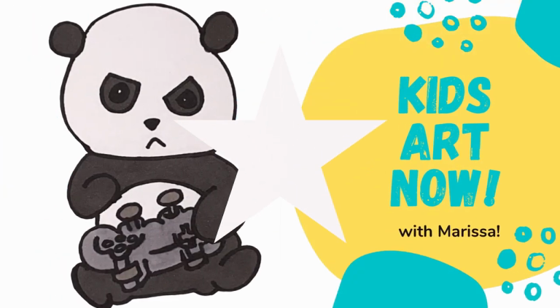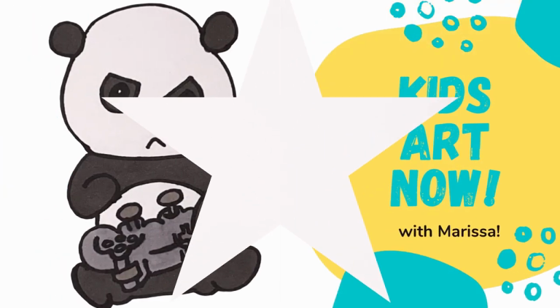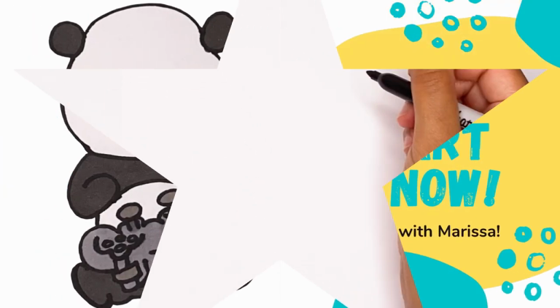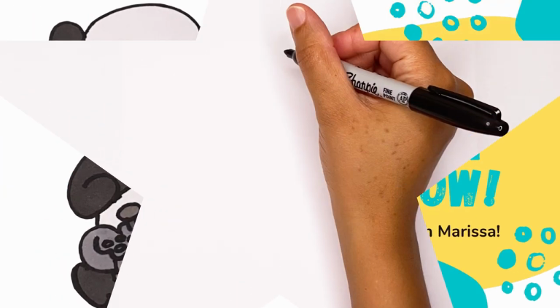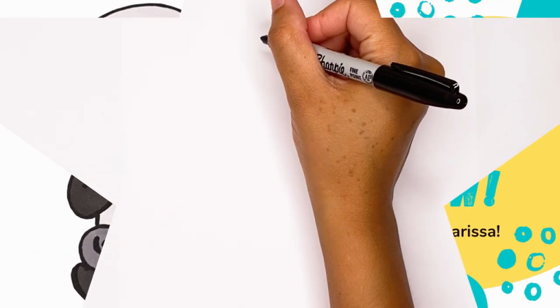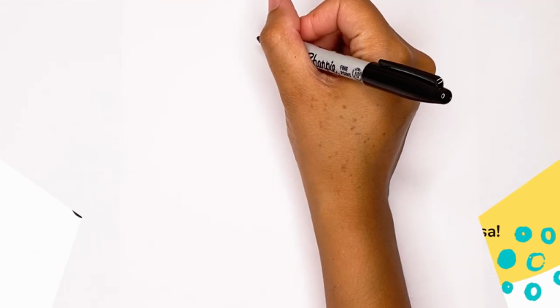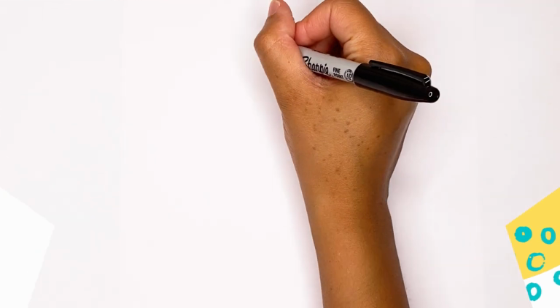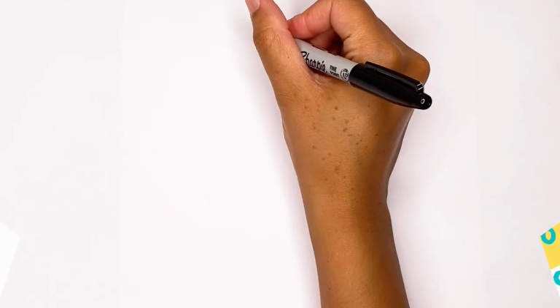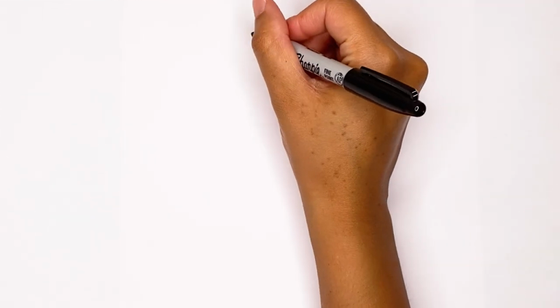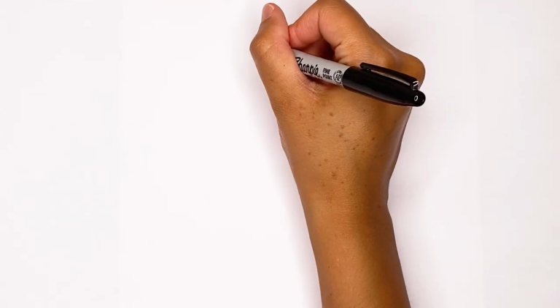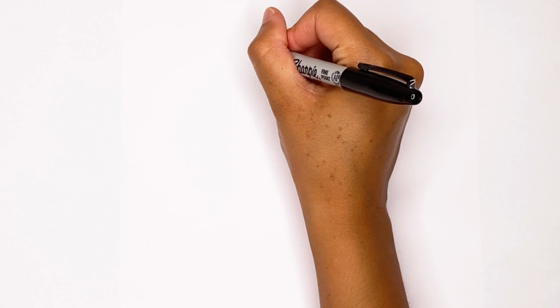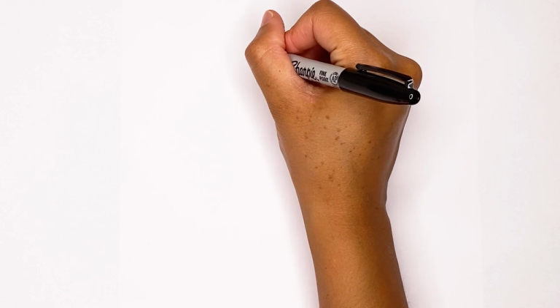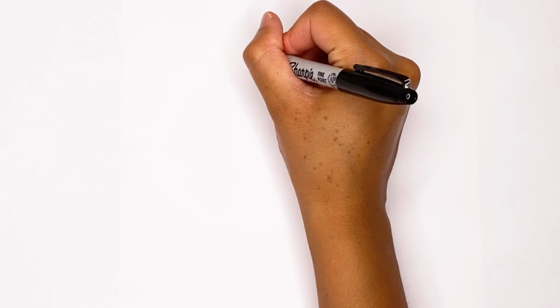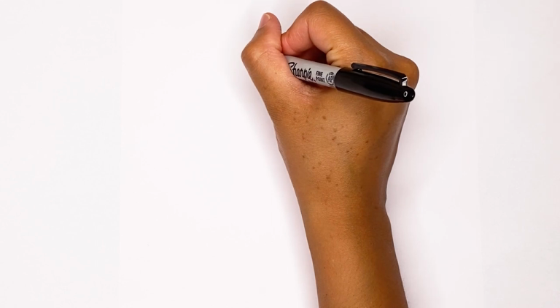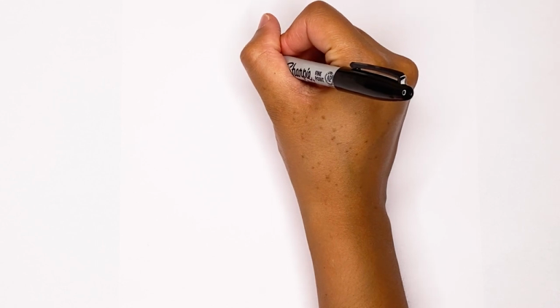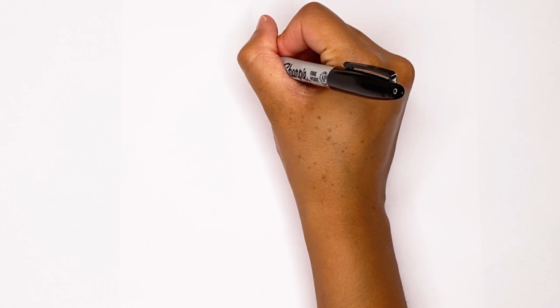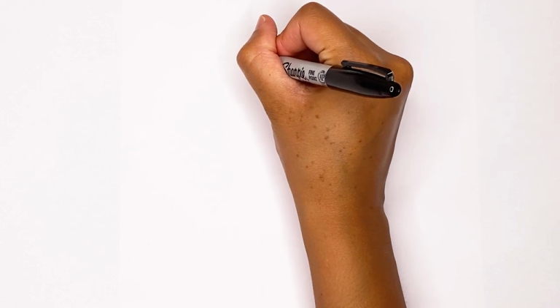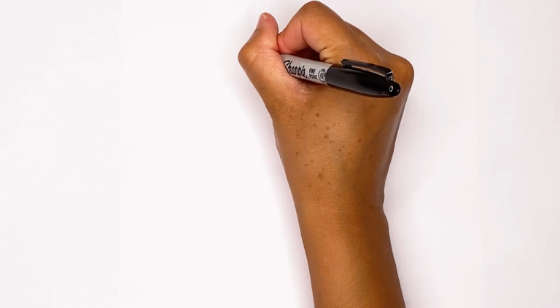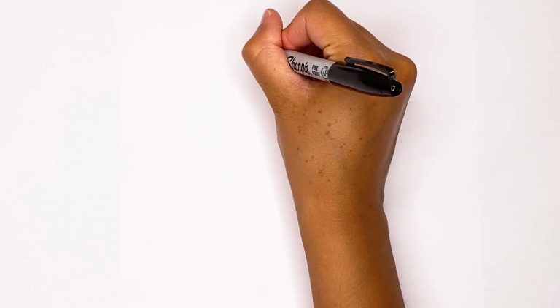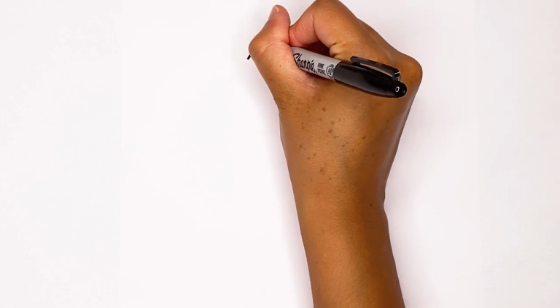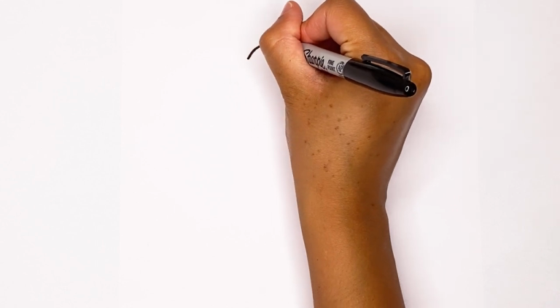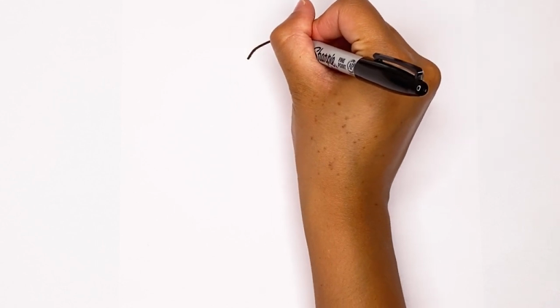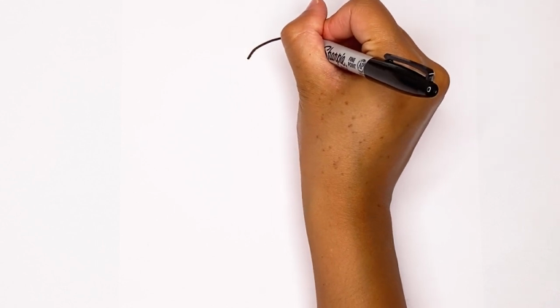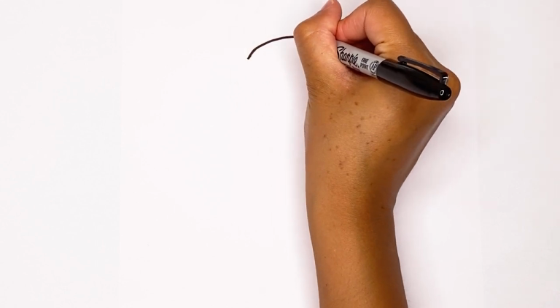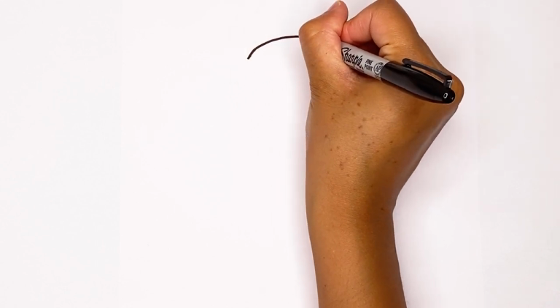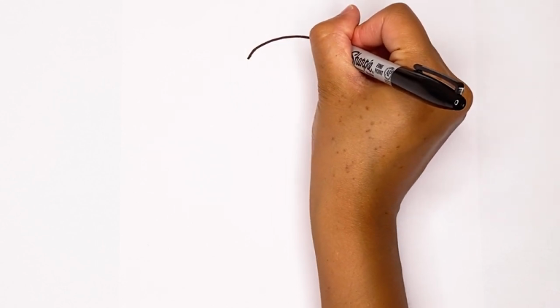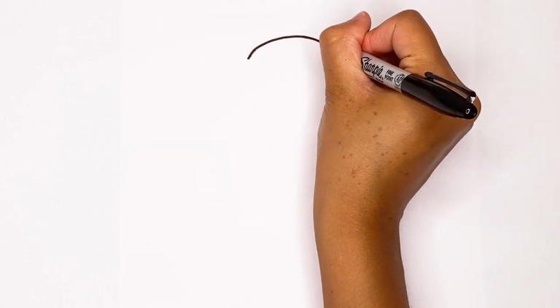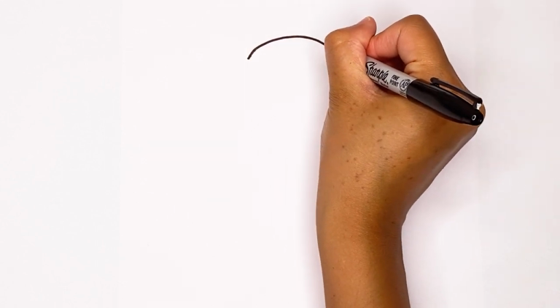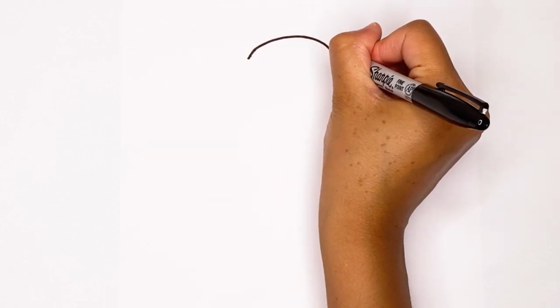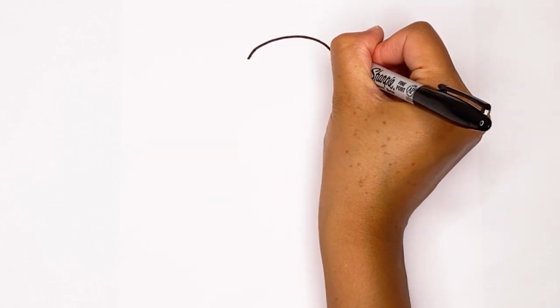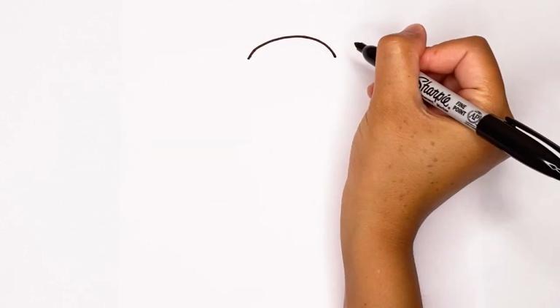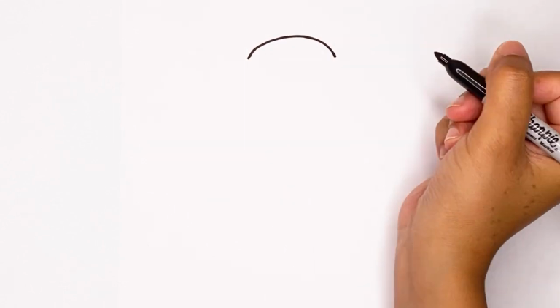The first step we're going to take is to draw the top of his head, and that's just a big rainbow curve around like this.